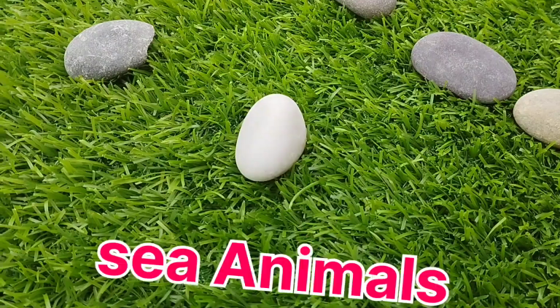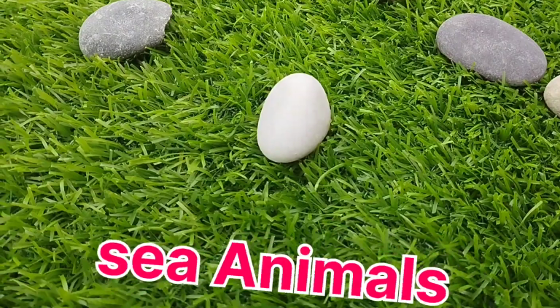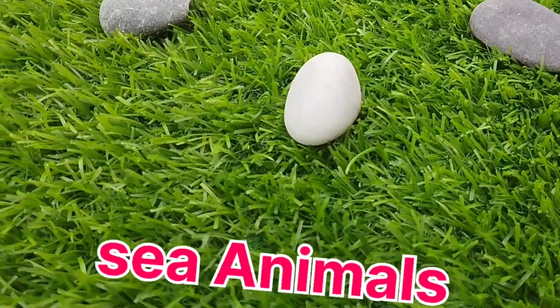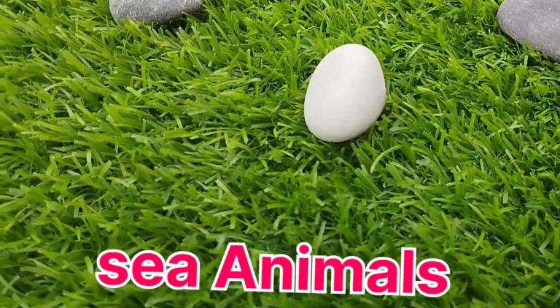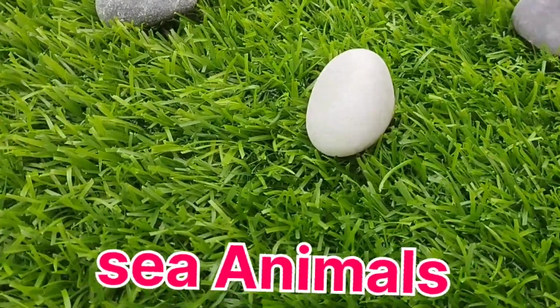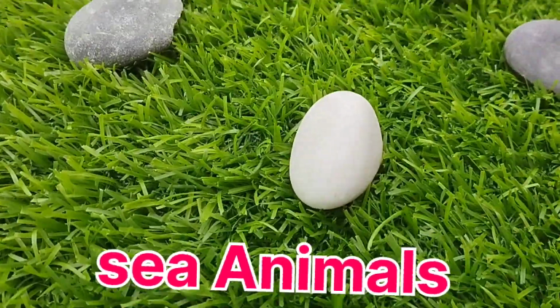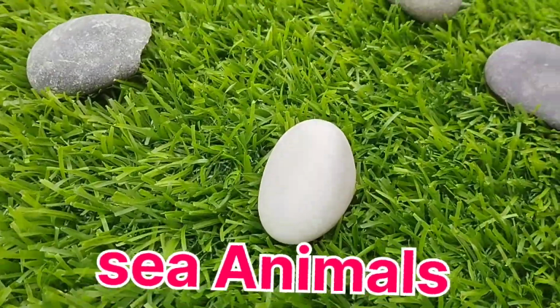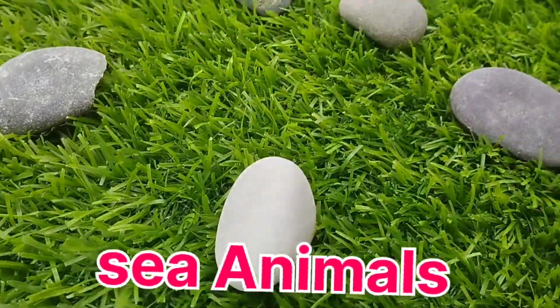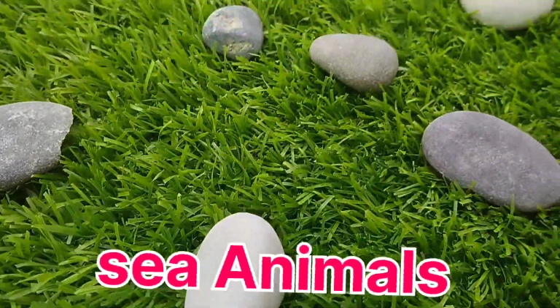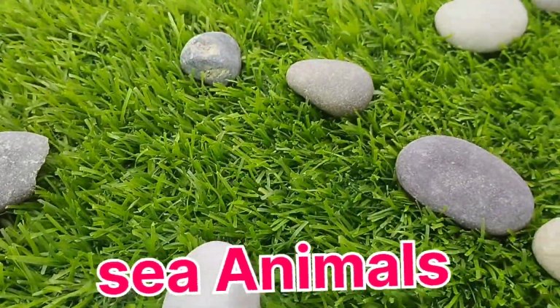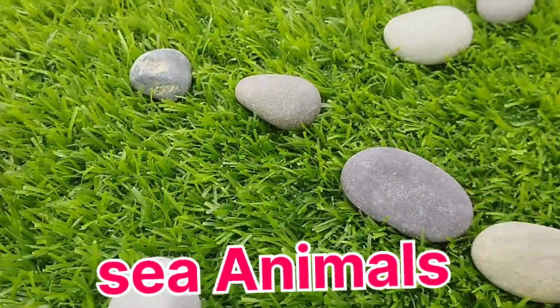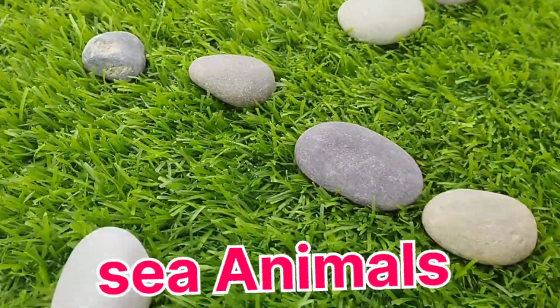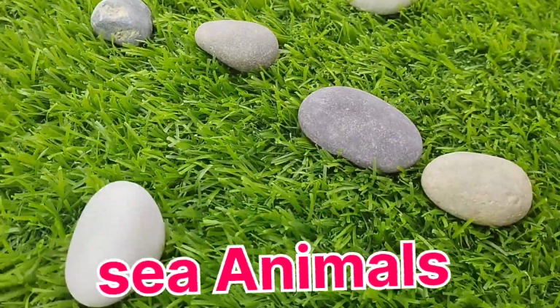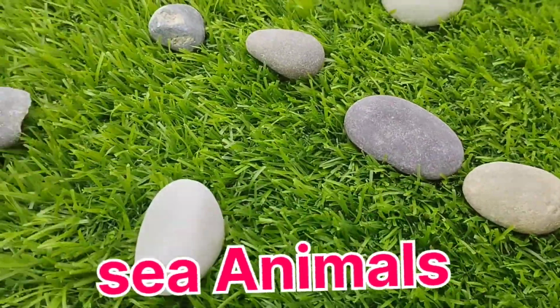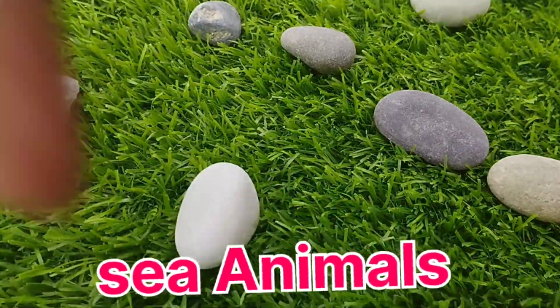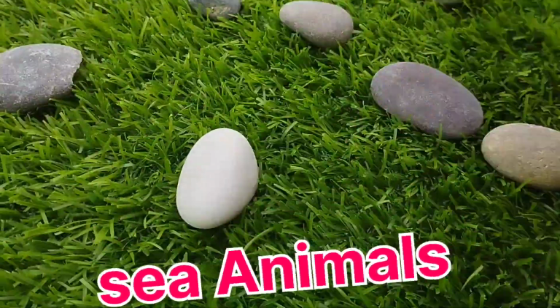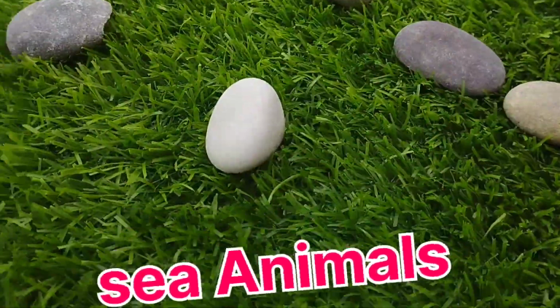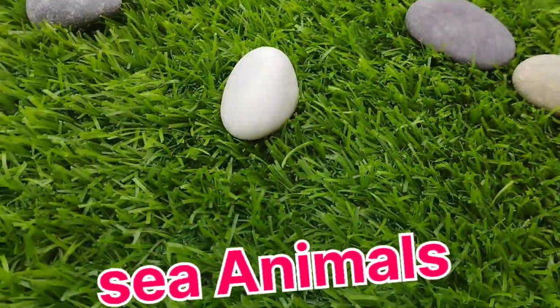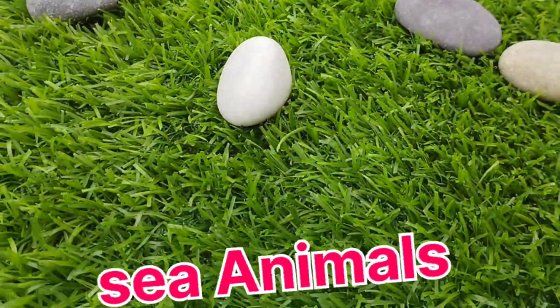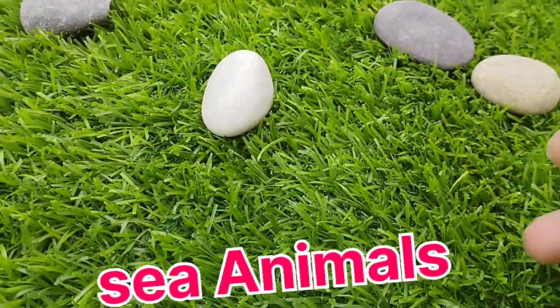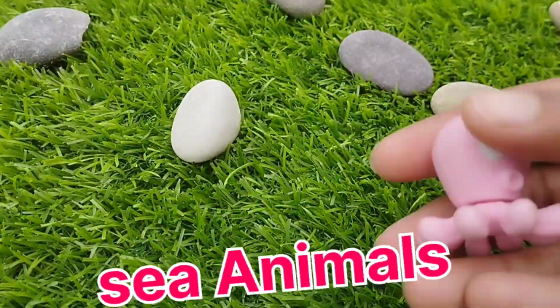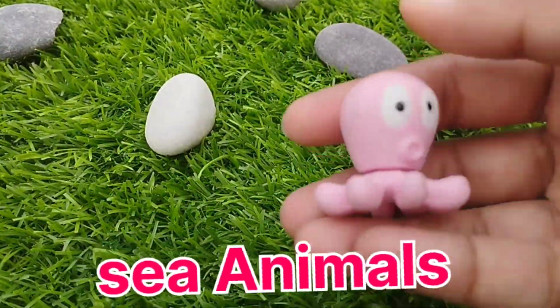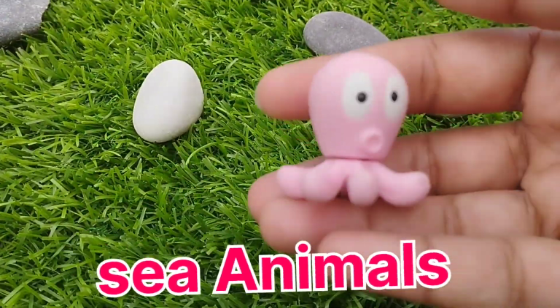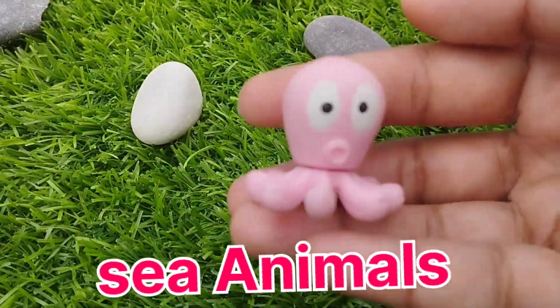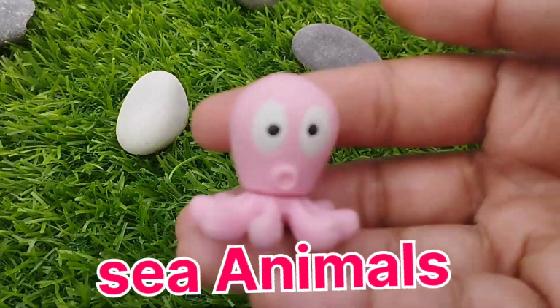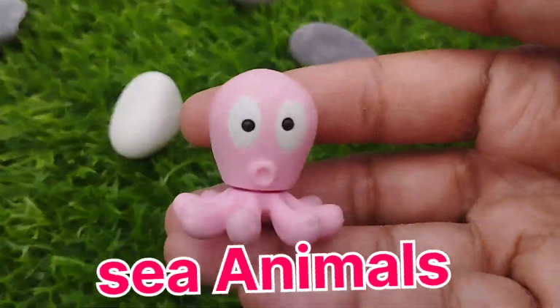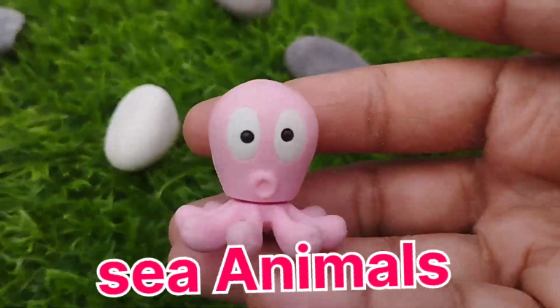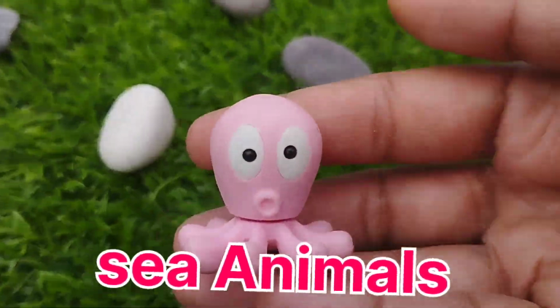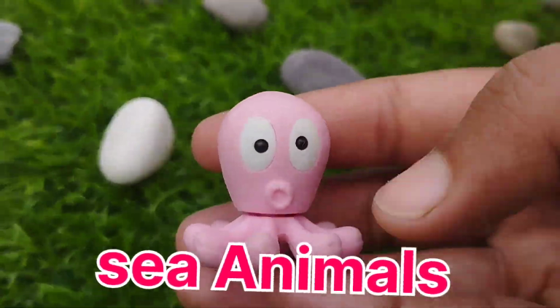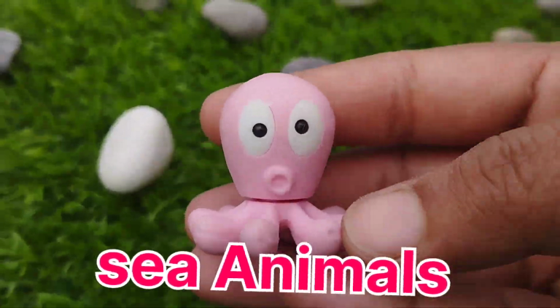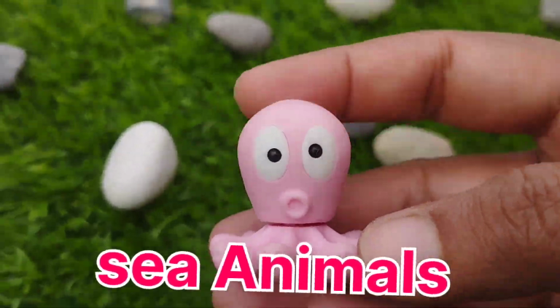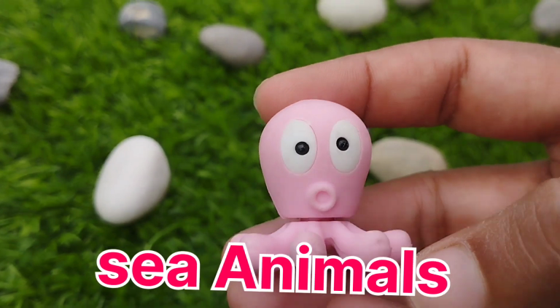Today we have a lot of sea animal toys. Let's learn their names one by one.